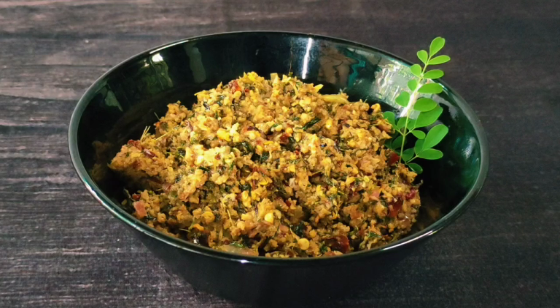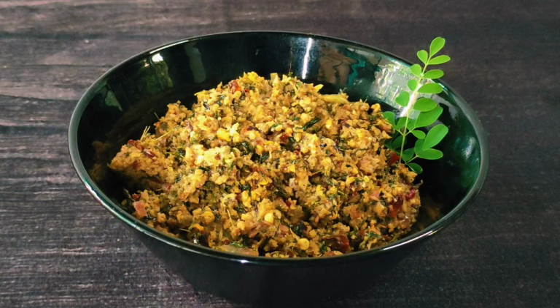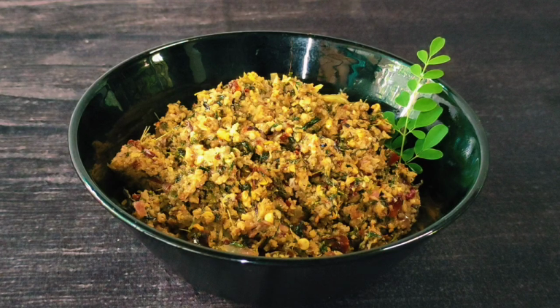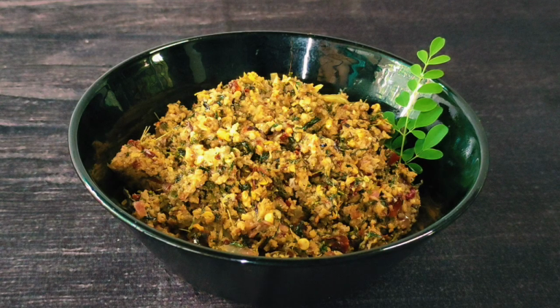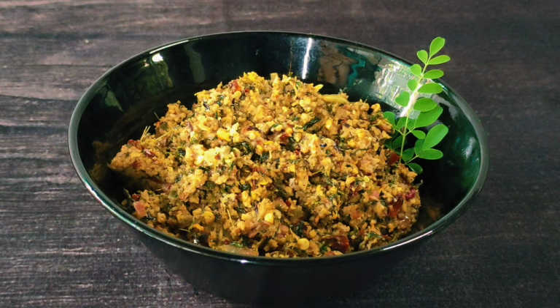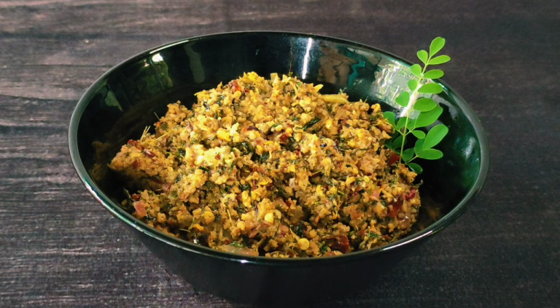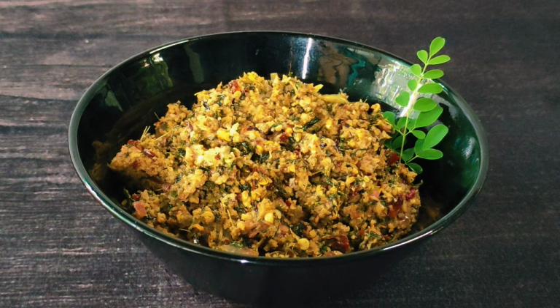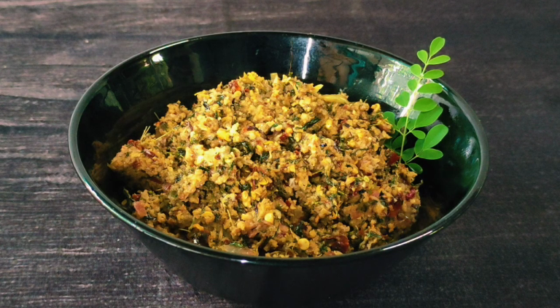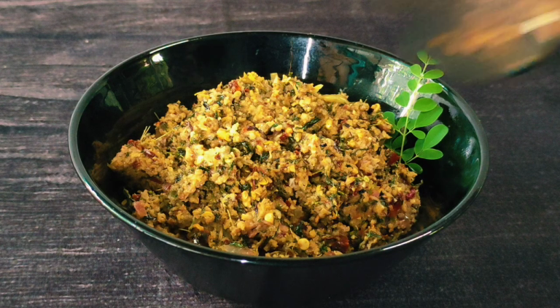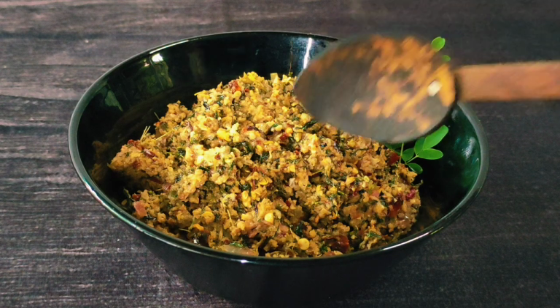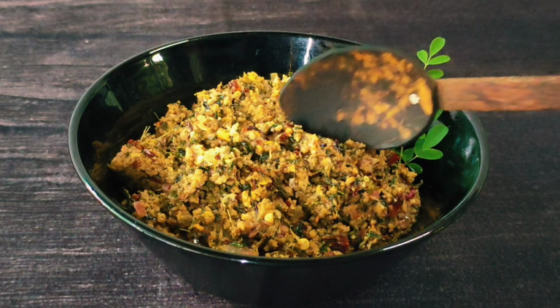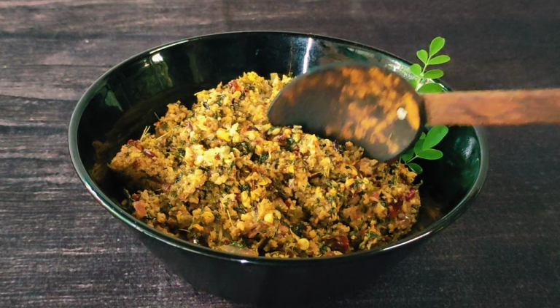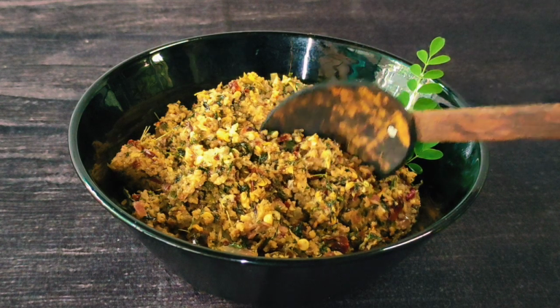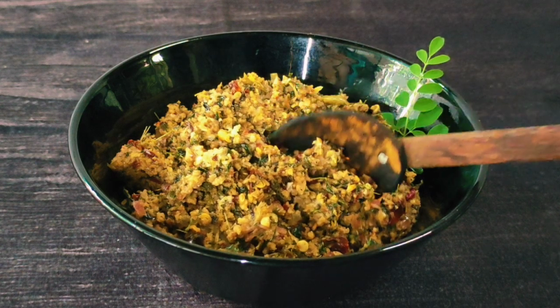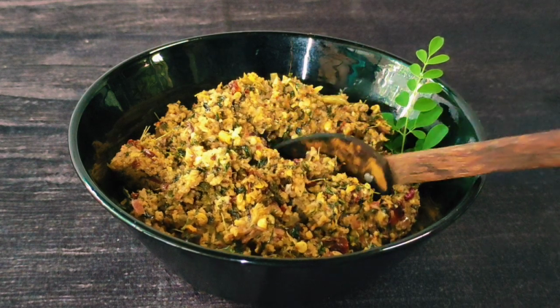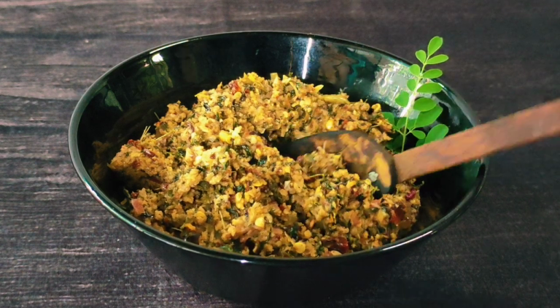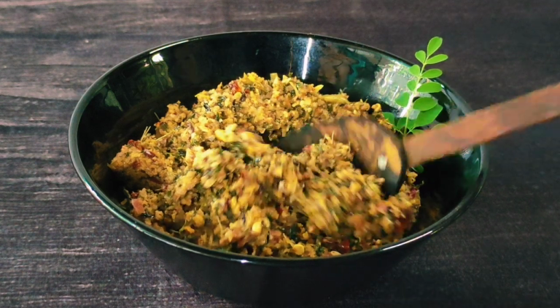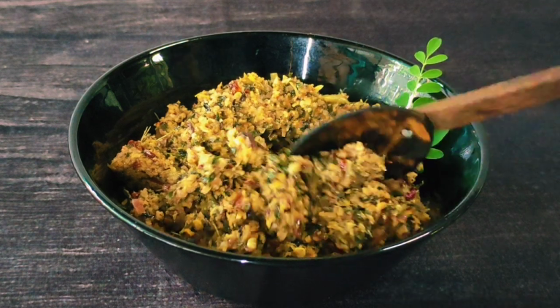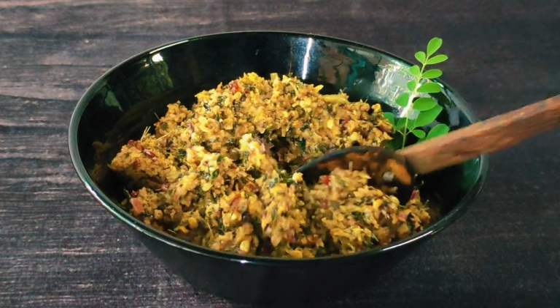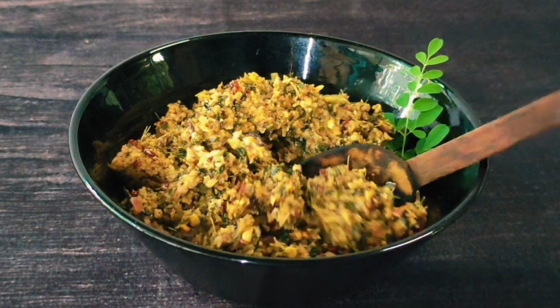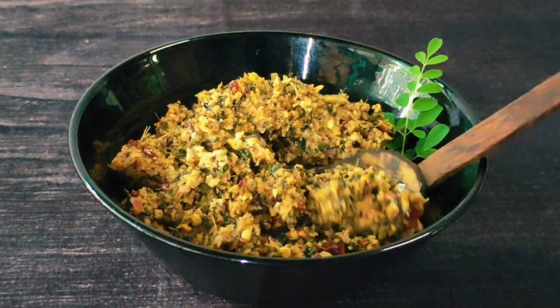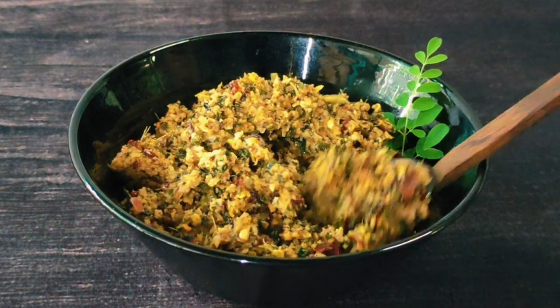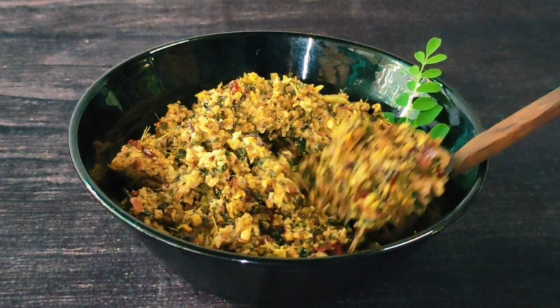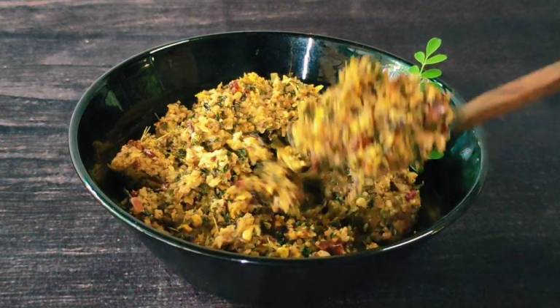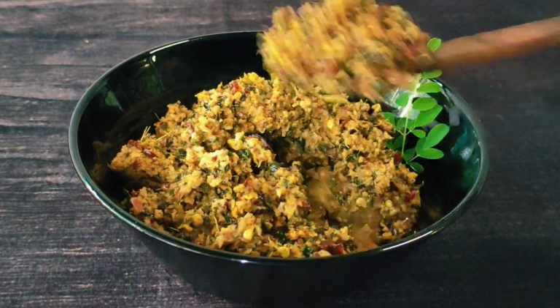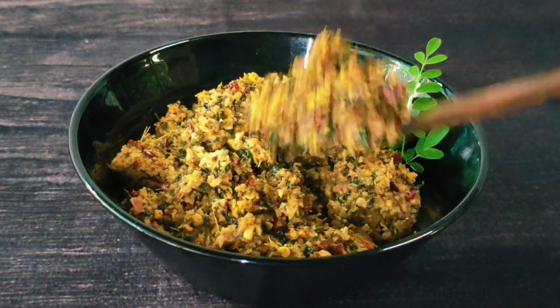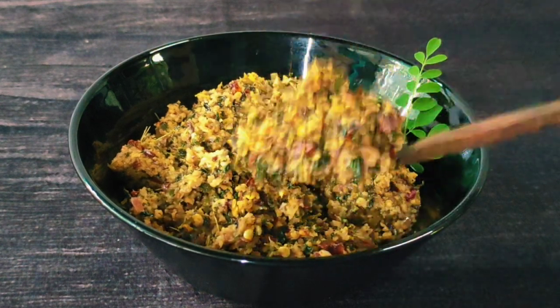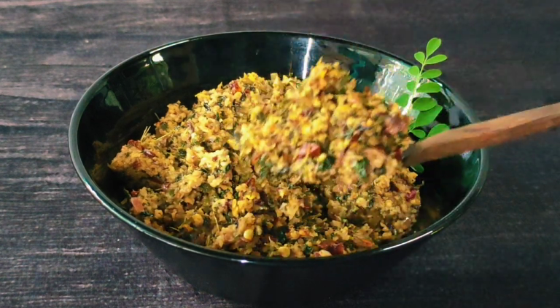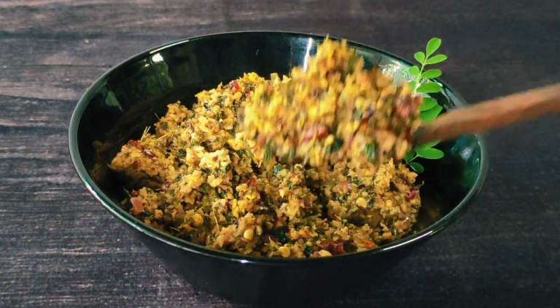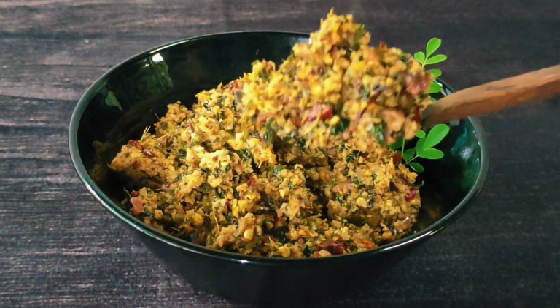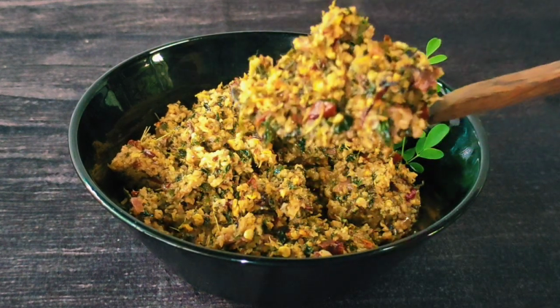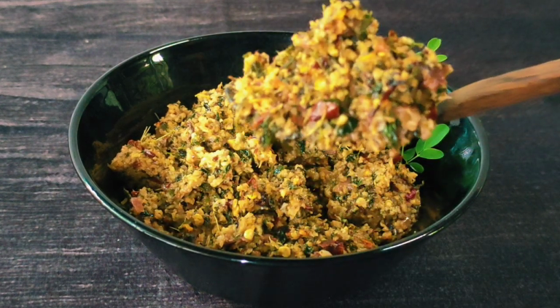This is a good recipe for our healthy diet. It's a good taste.